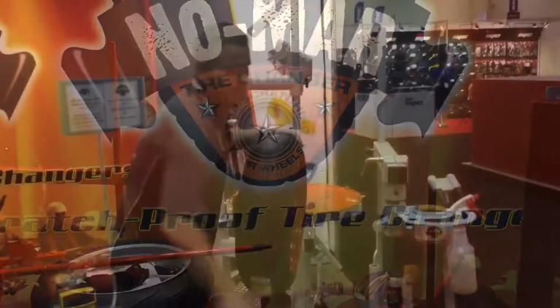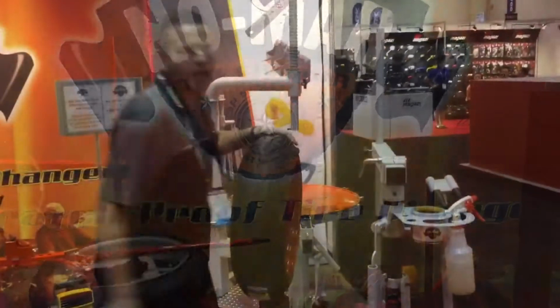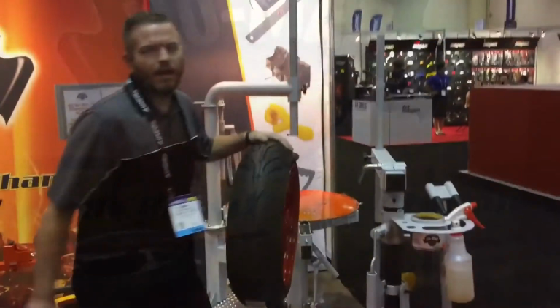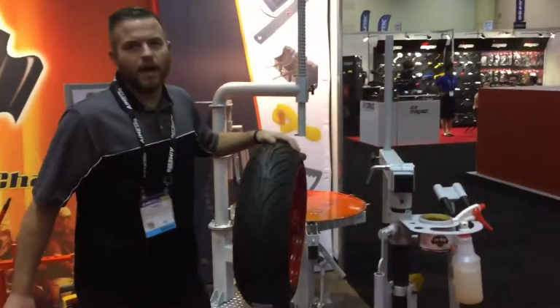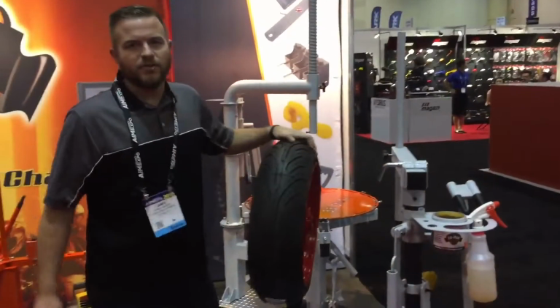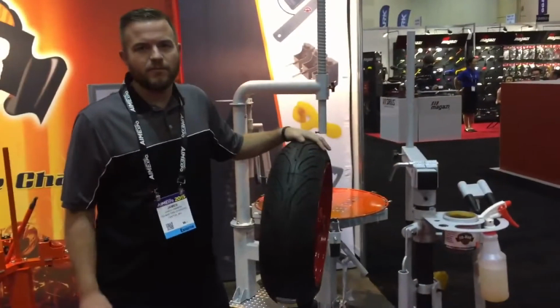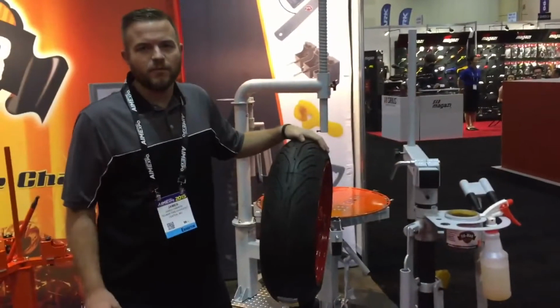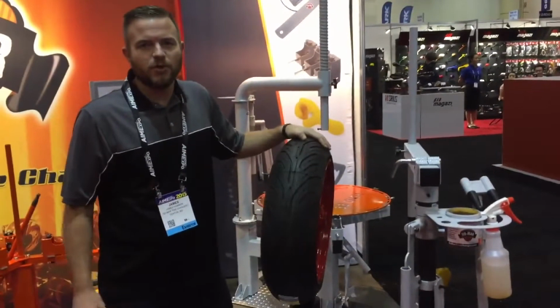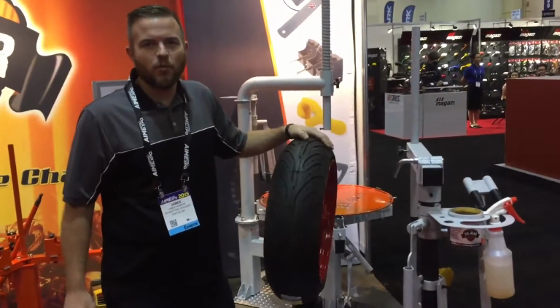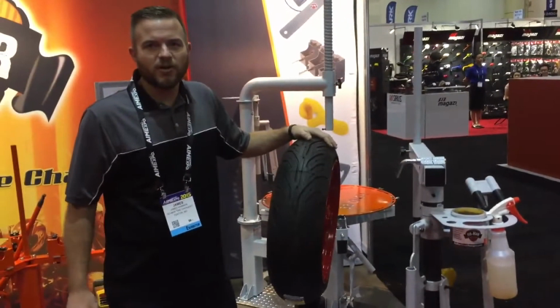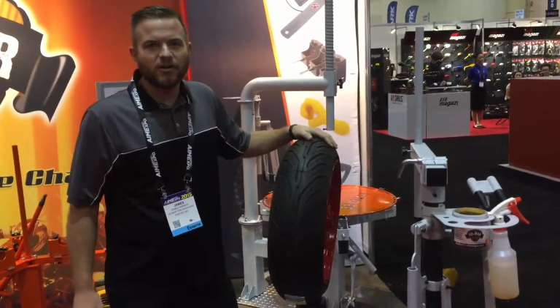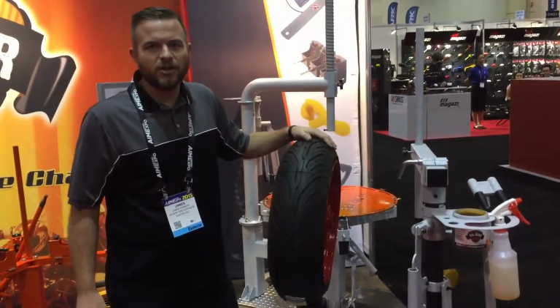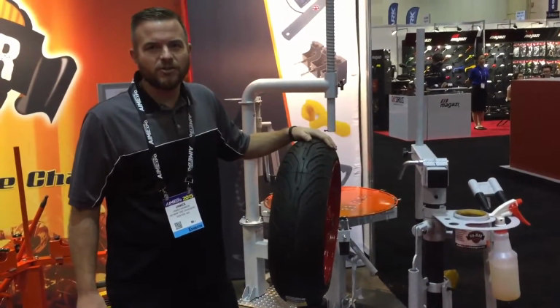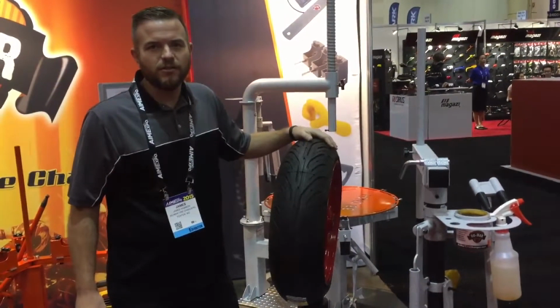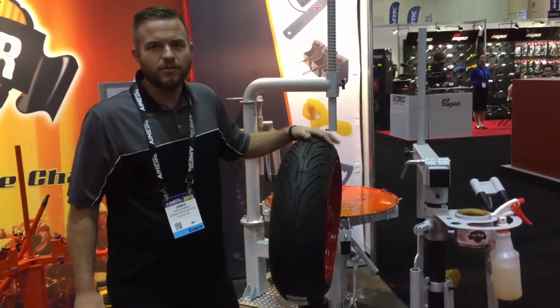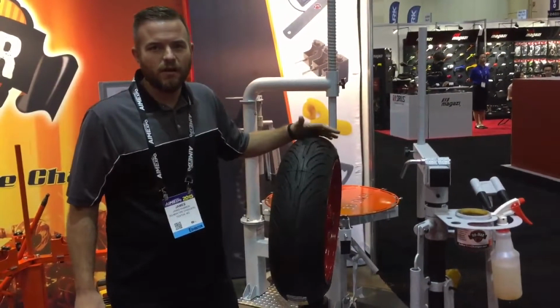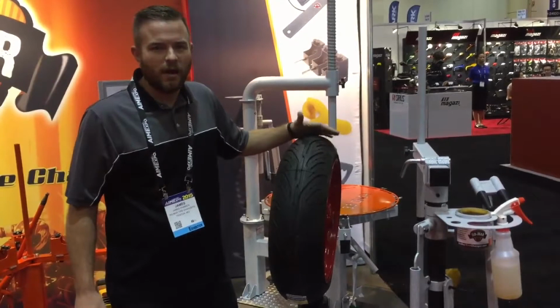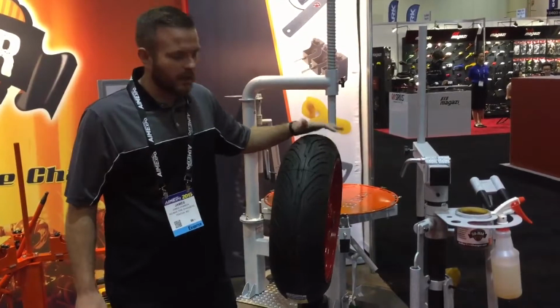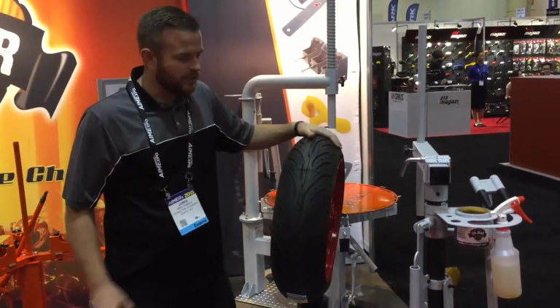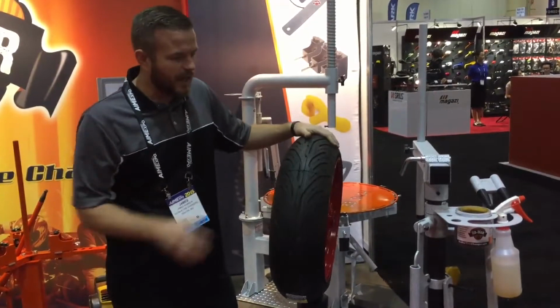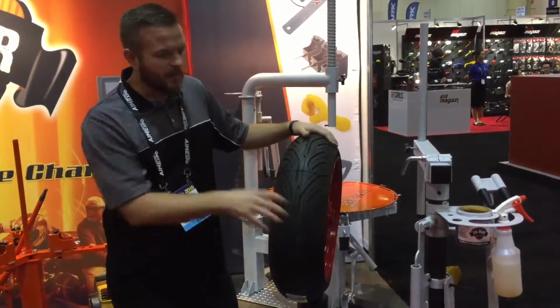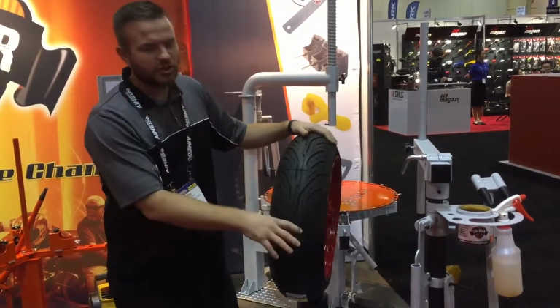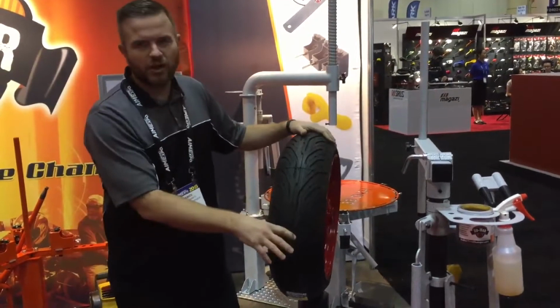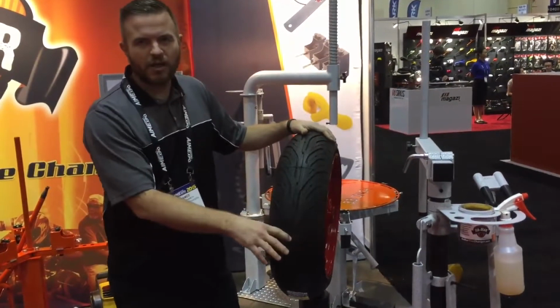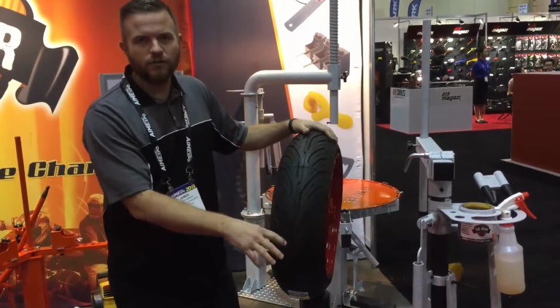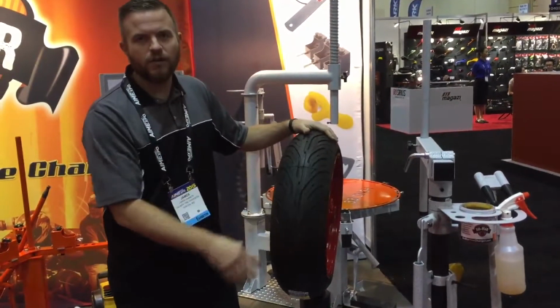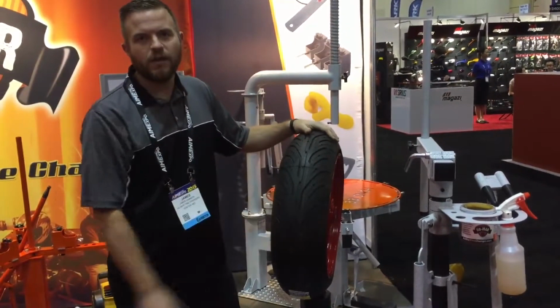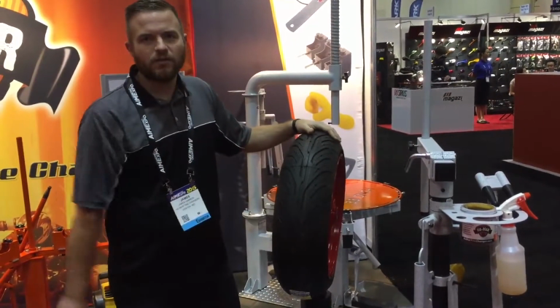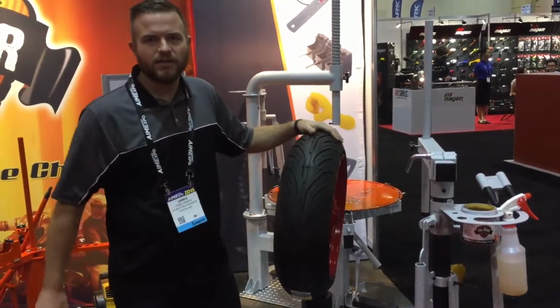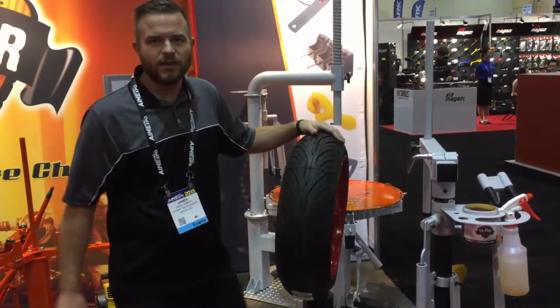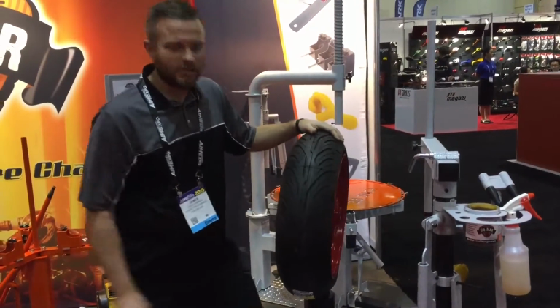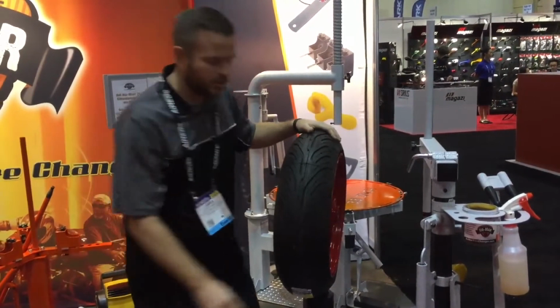Hey, I'm James with Nomar Tire Changers. Today I'm going to show you how to use the classic tire changer.